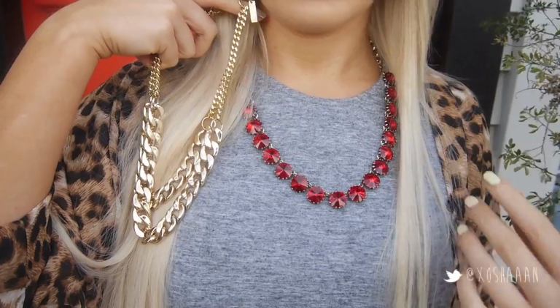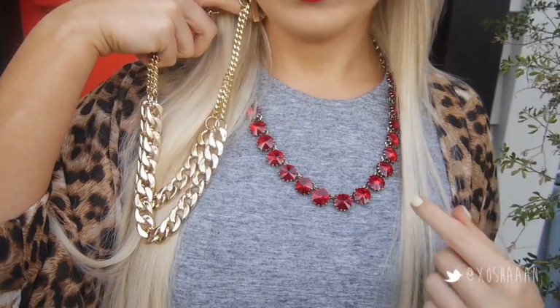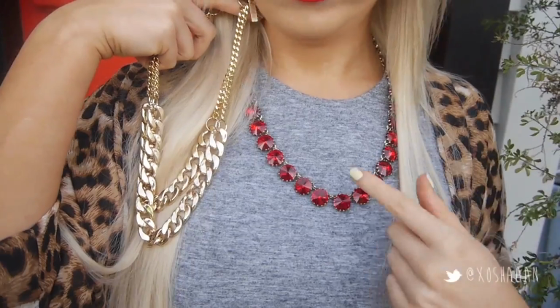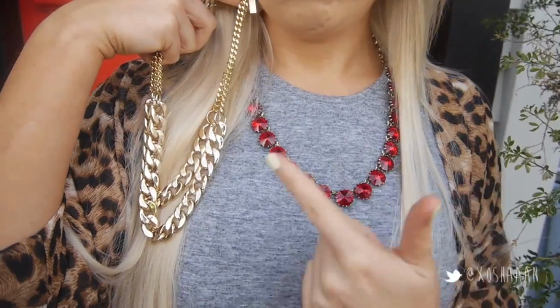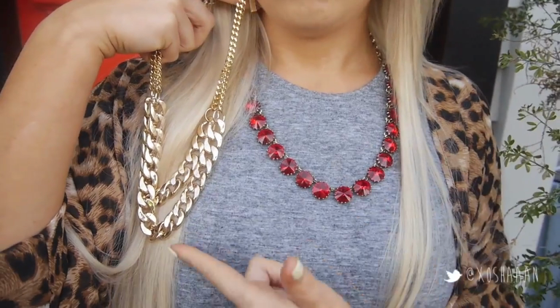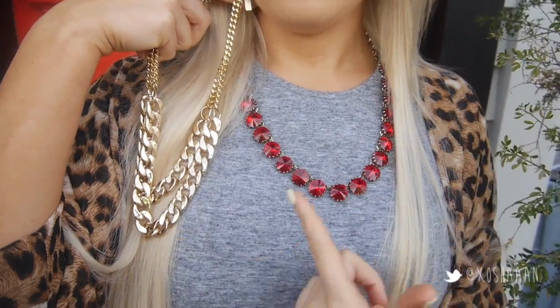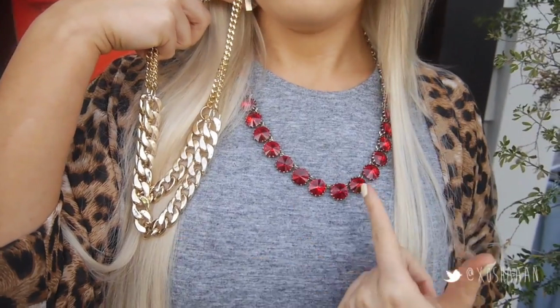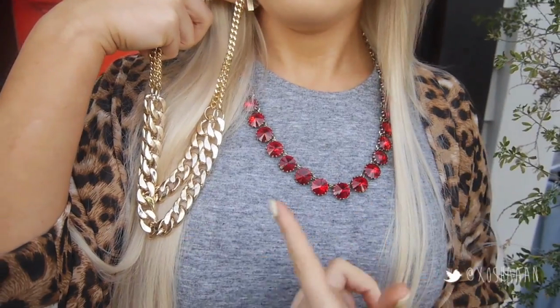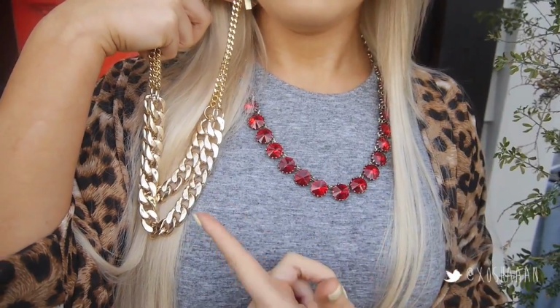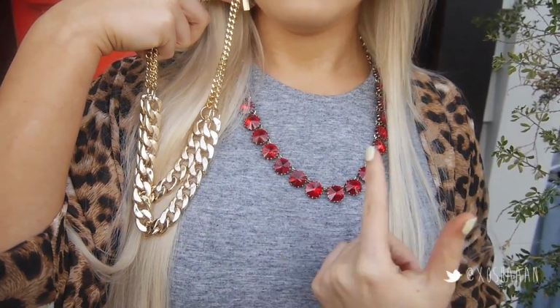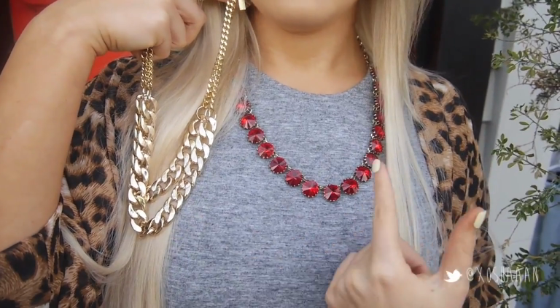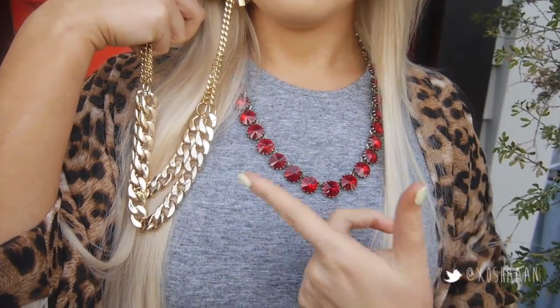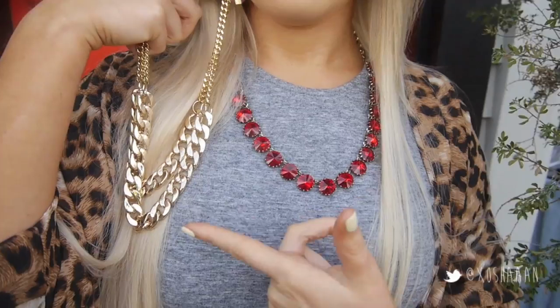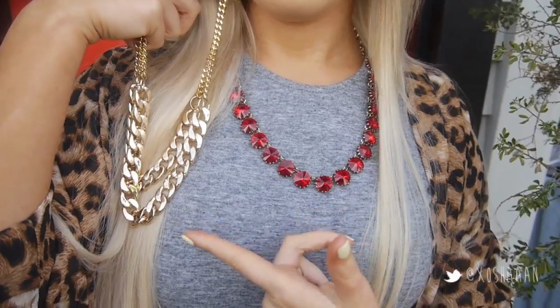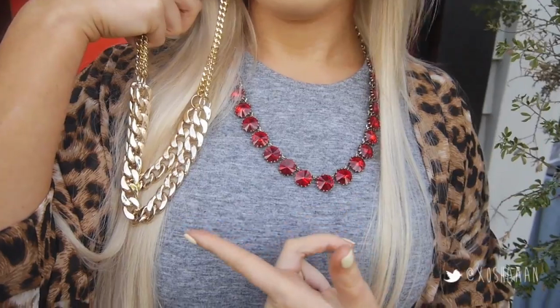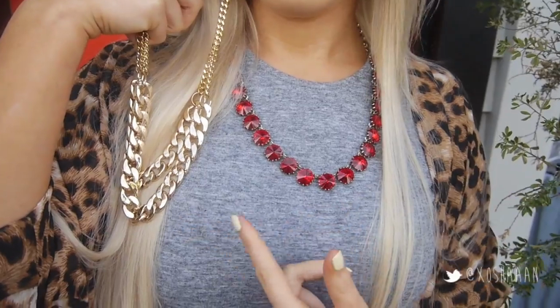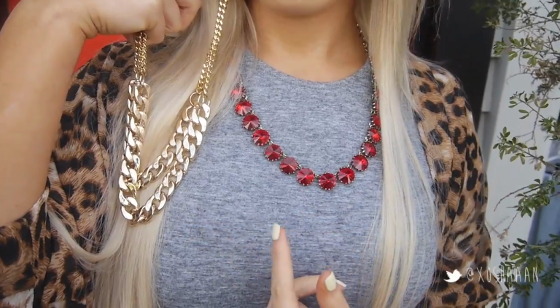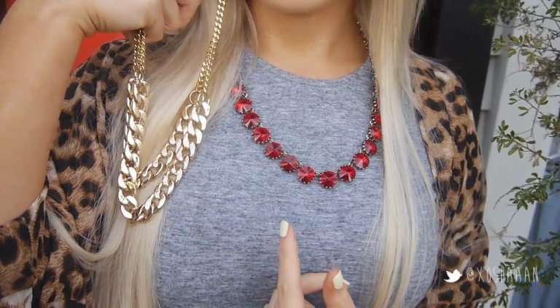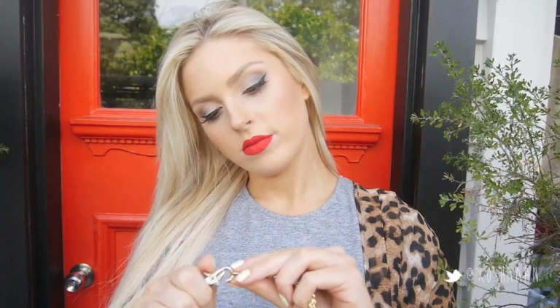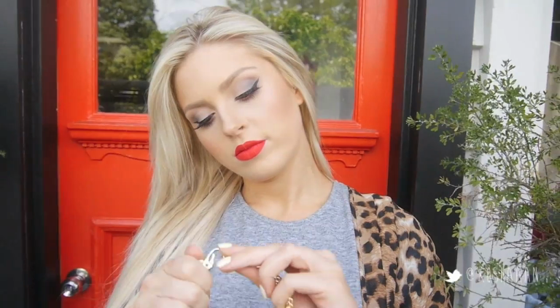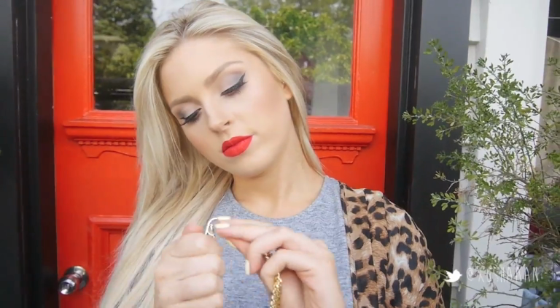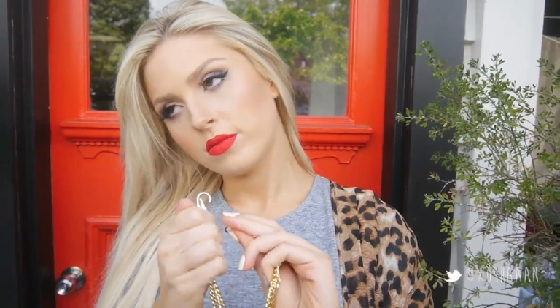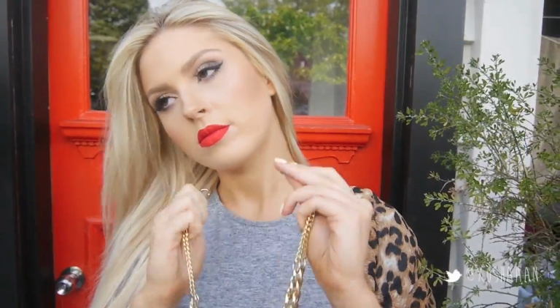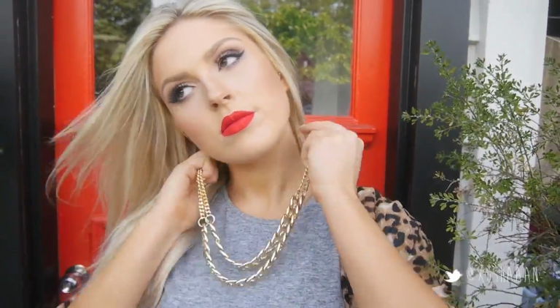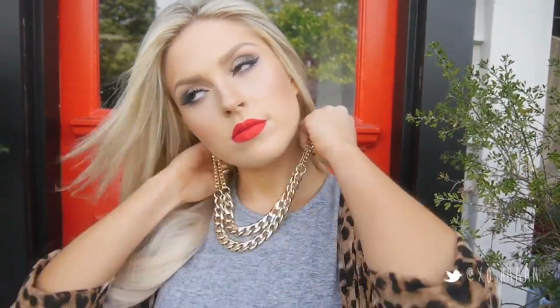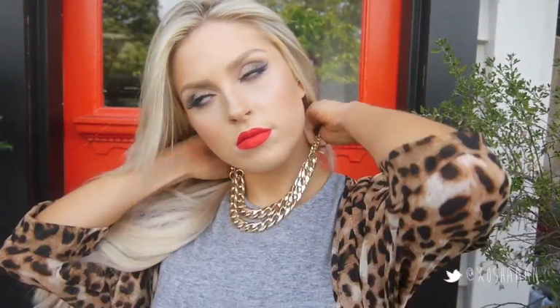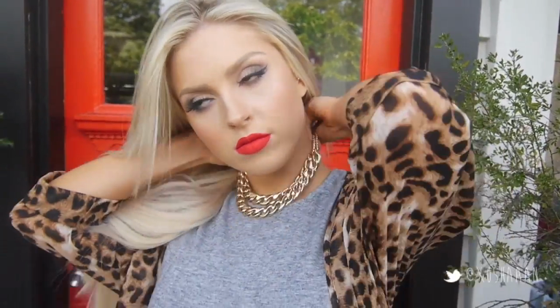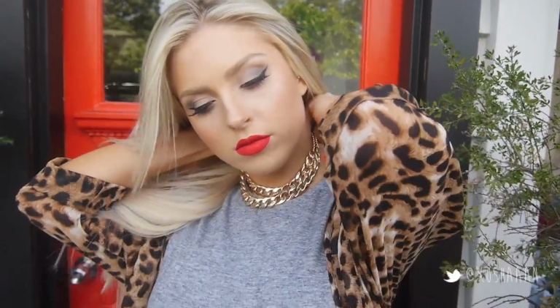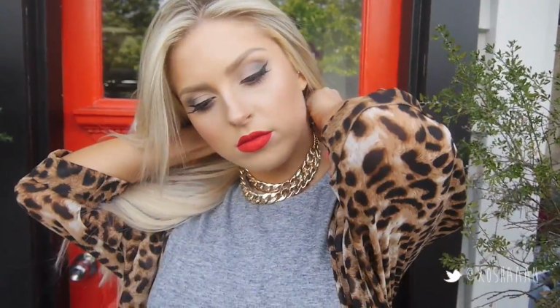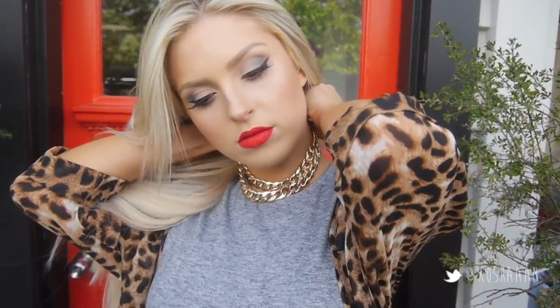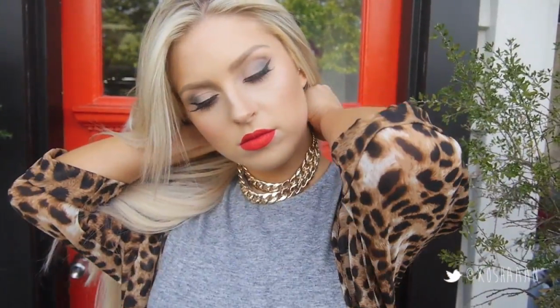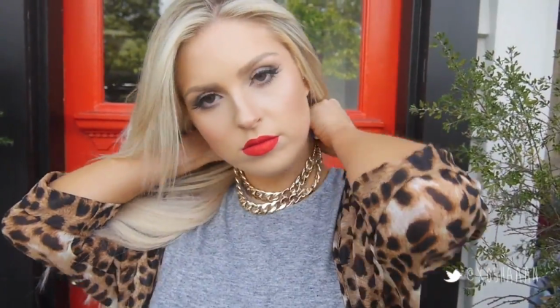You can make this look even more wearable by swapping the red necklace for a gold one — I really liked this look as well.